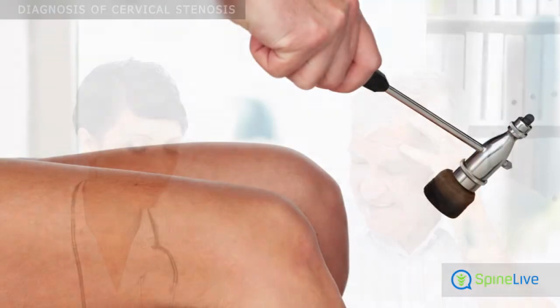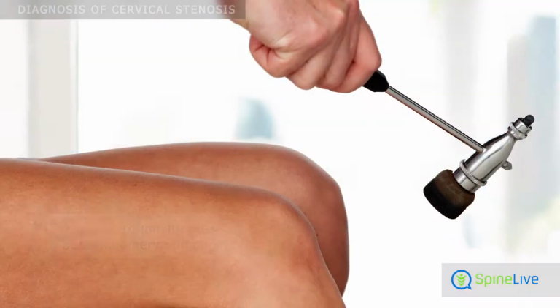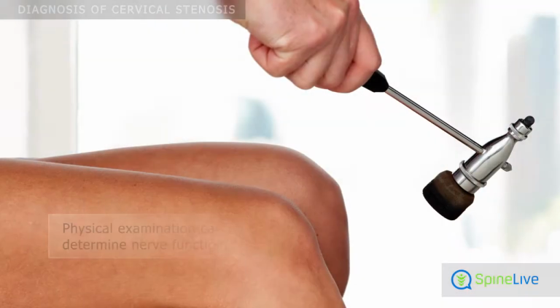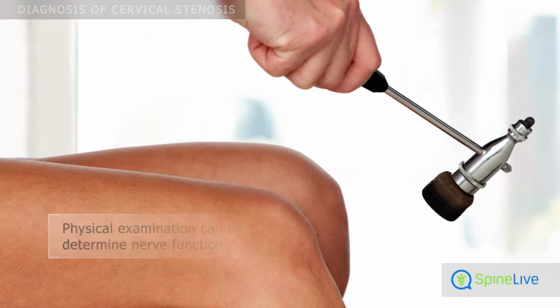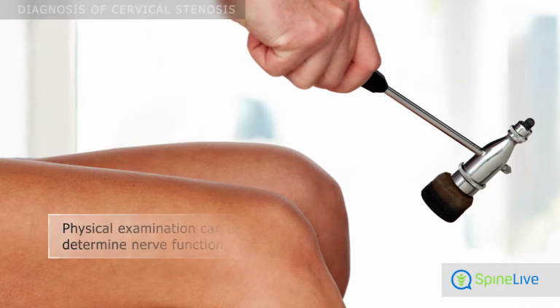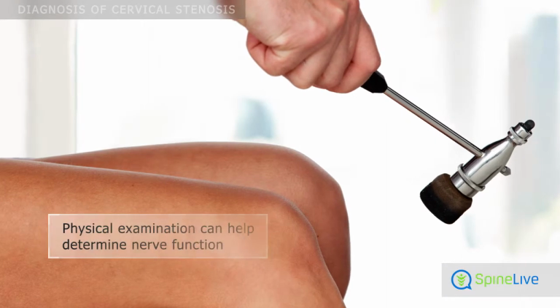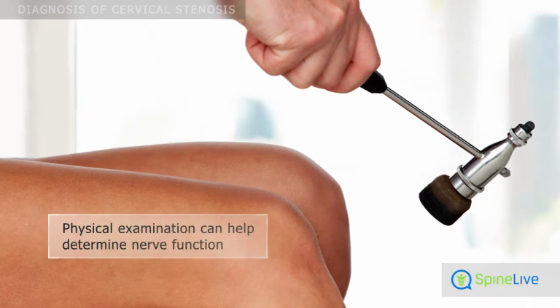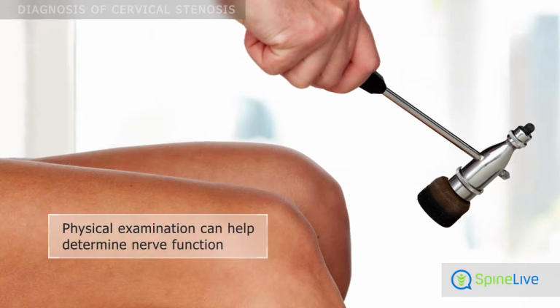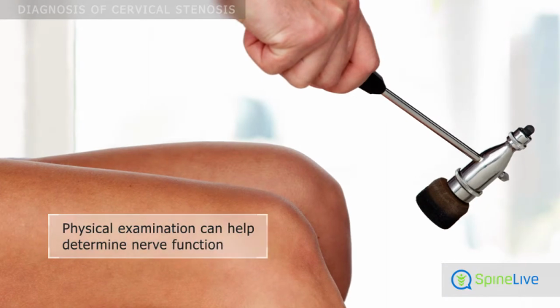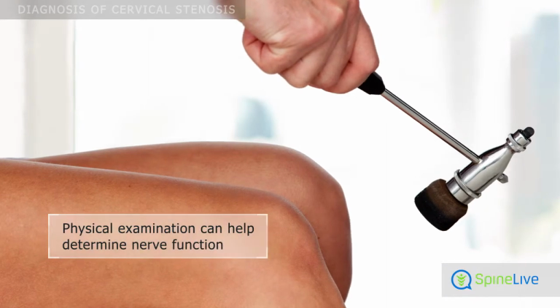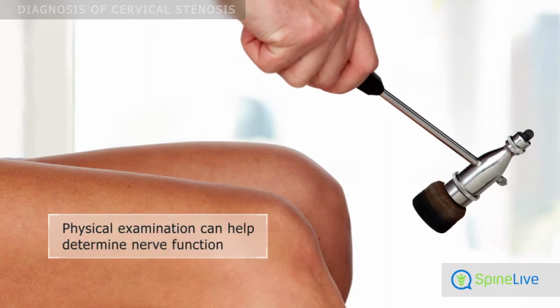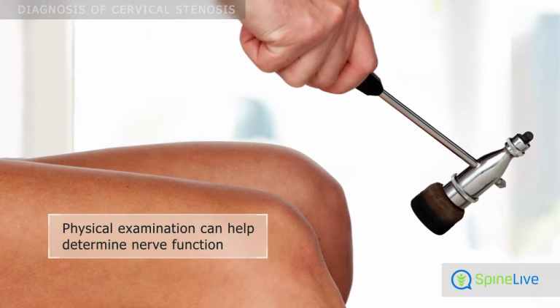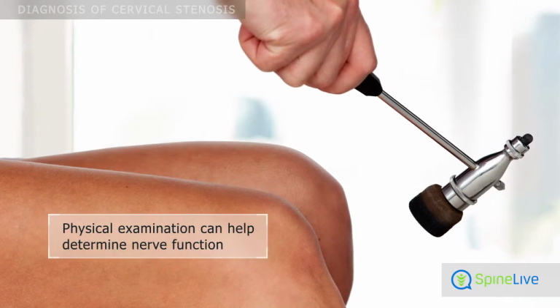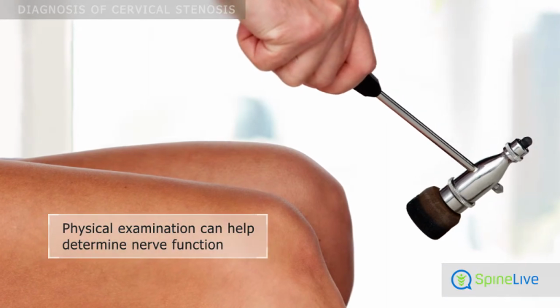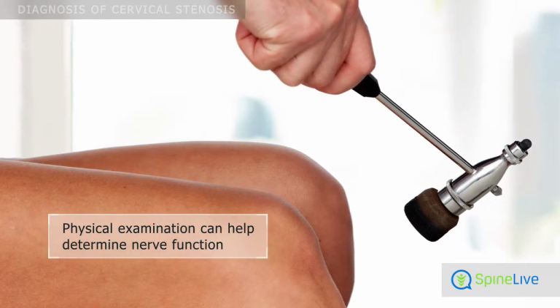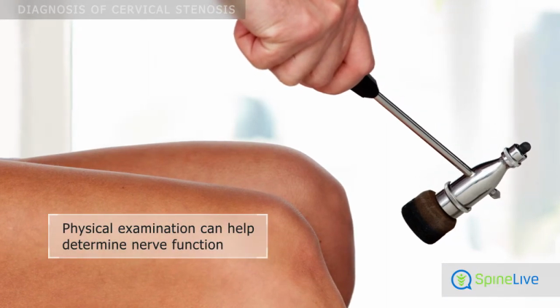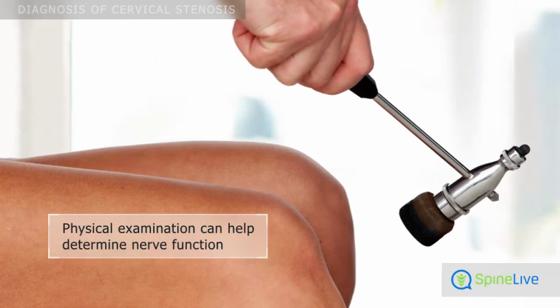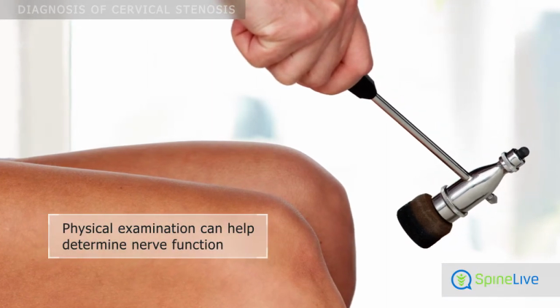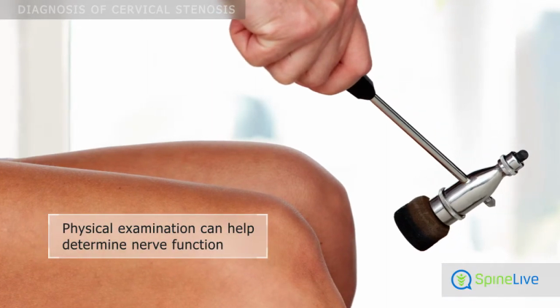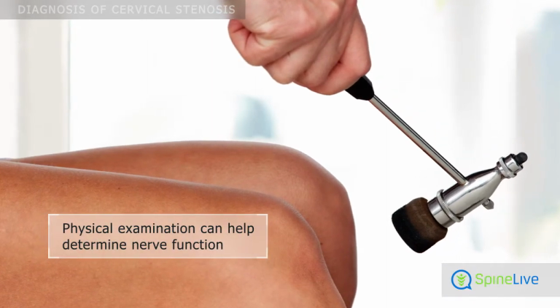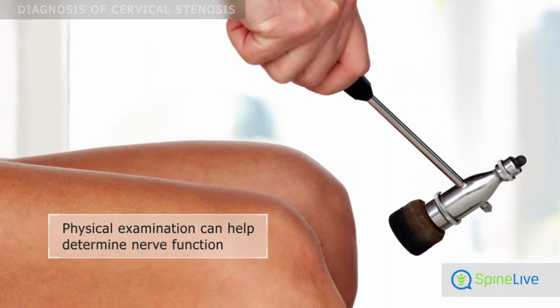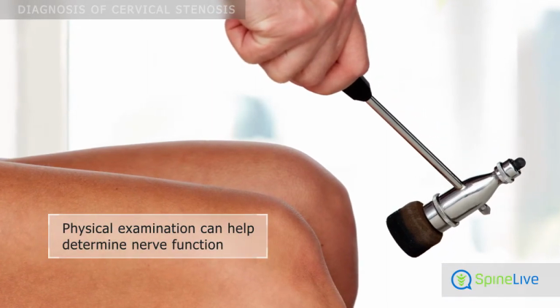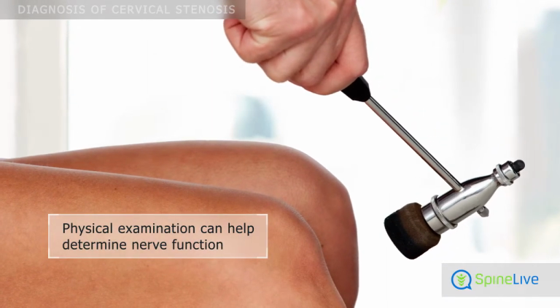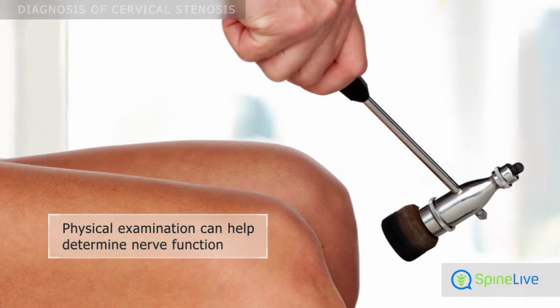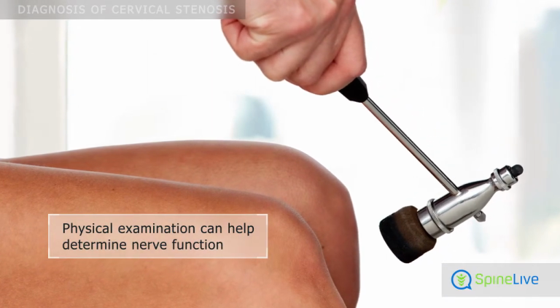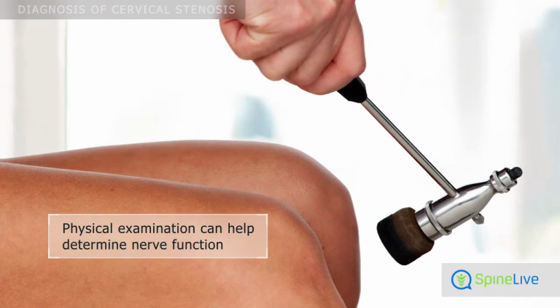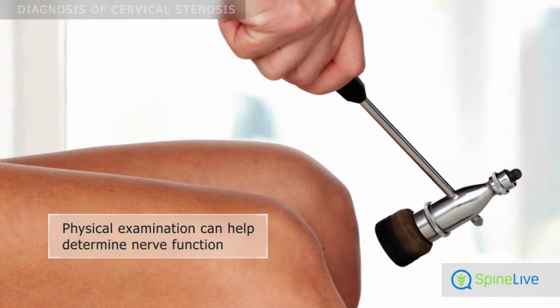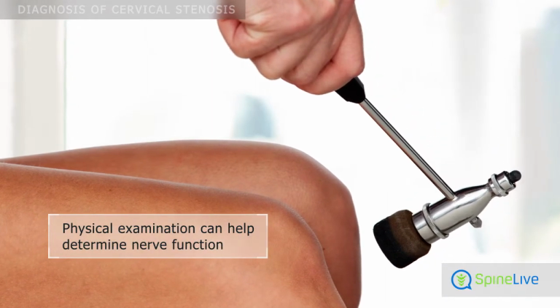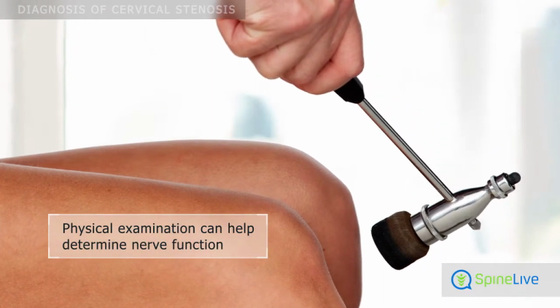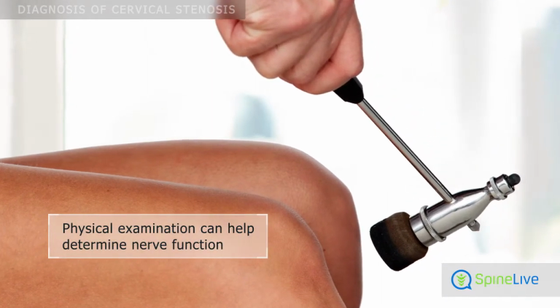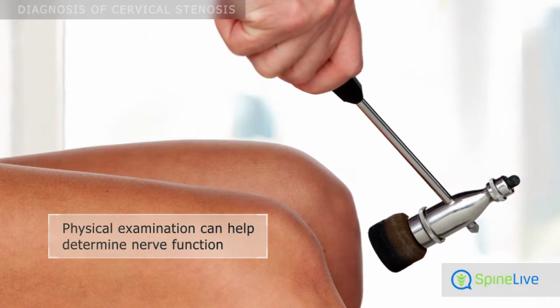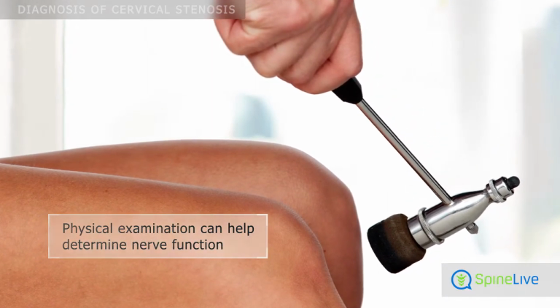During a physical examination, the doctor inspects the neck and the nerve function in the legs and arms.